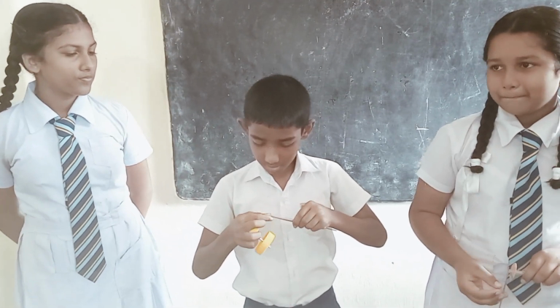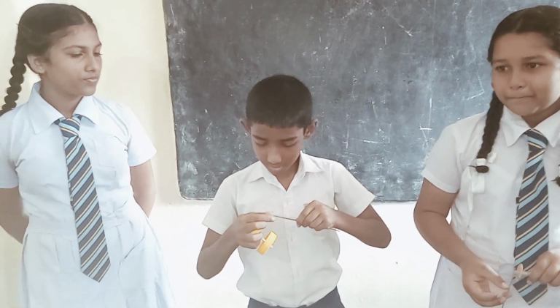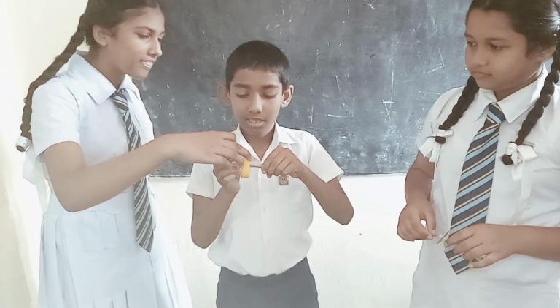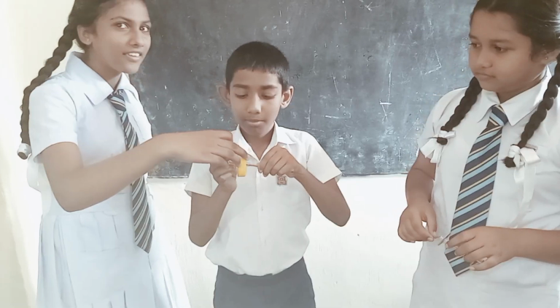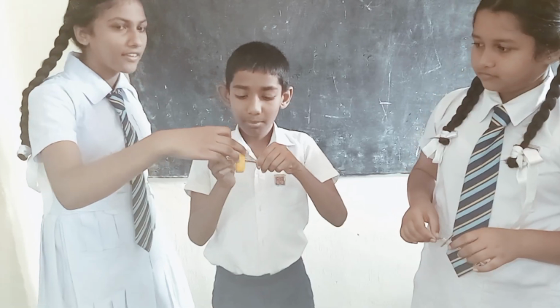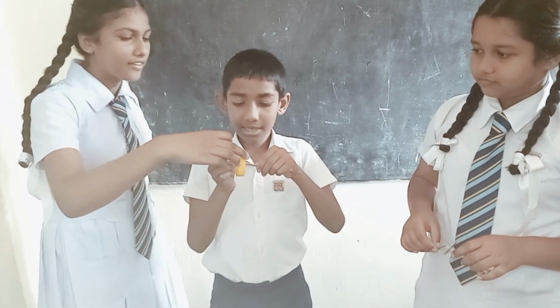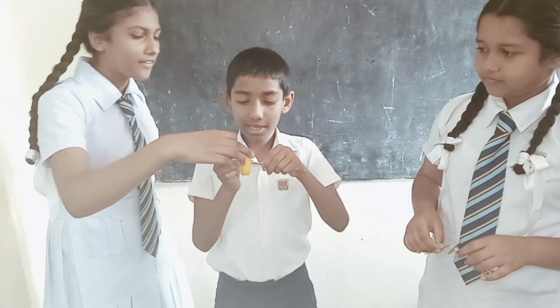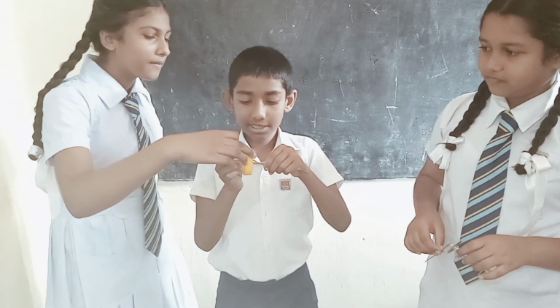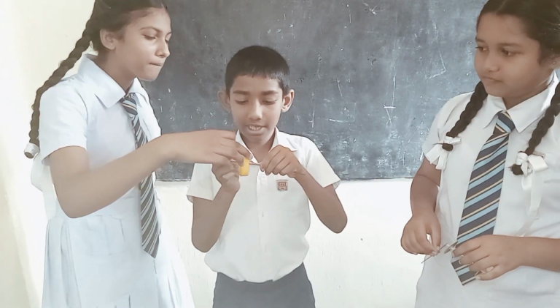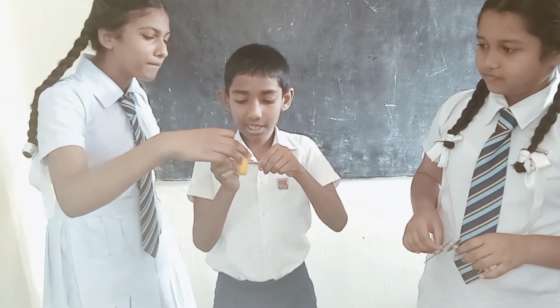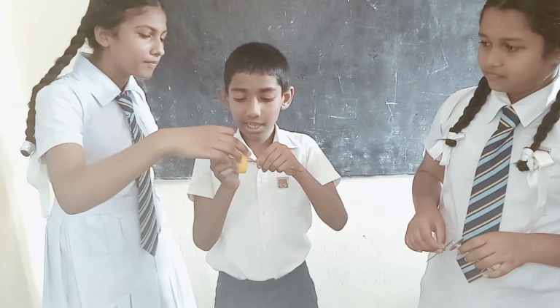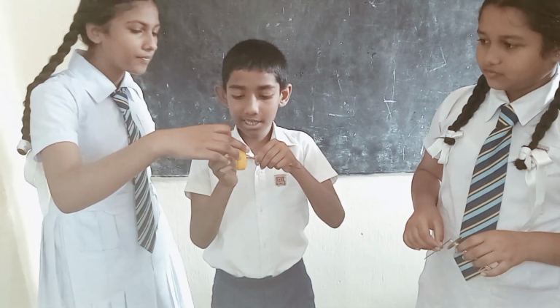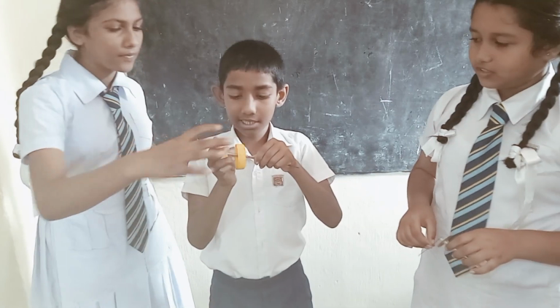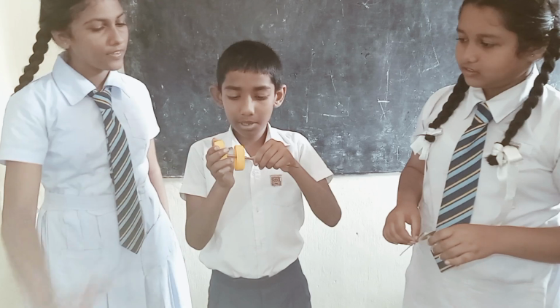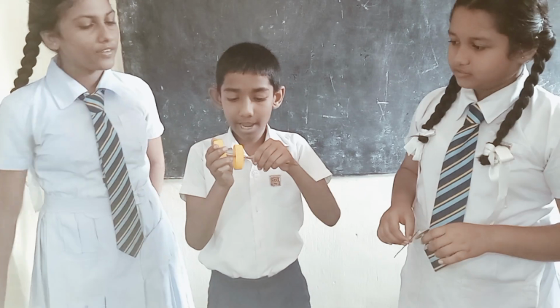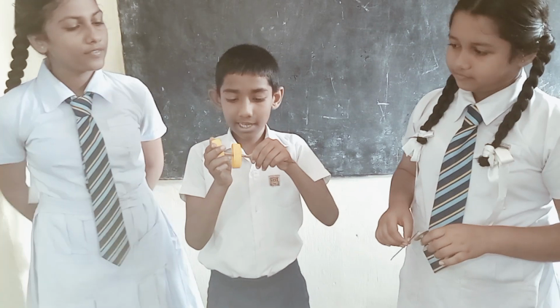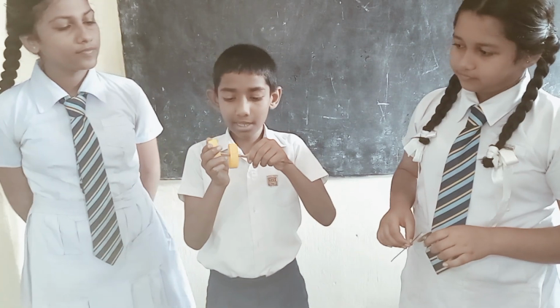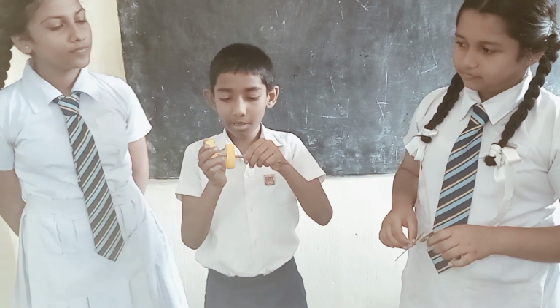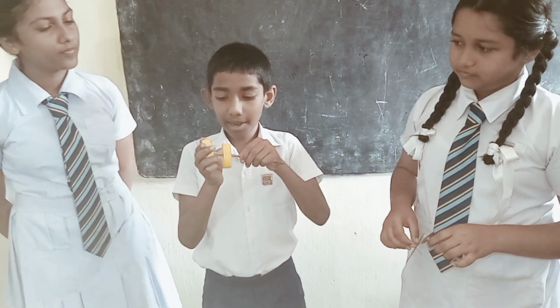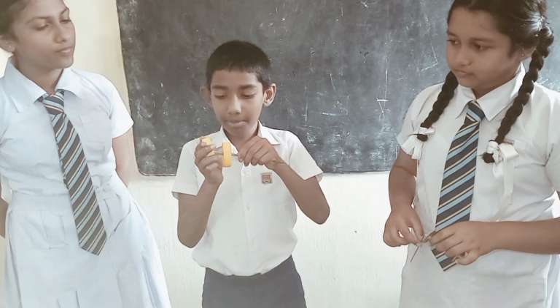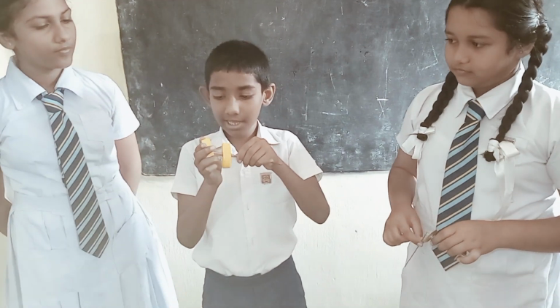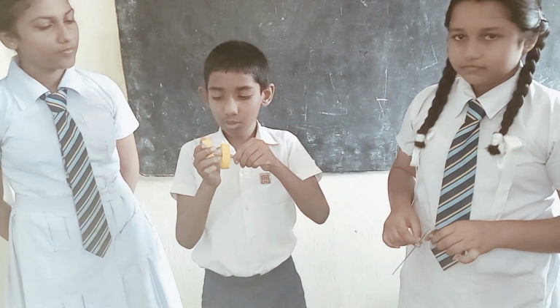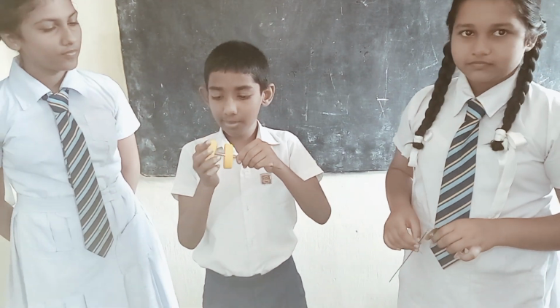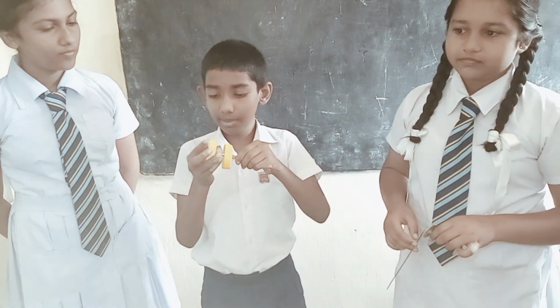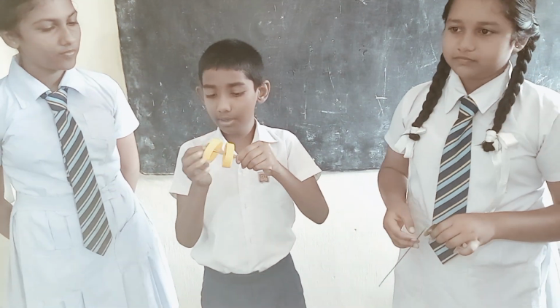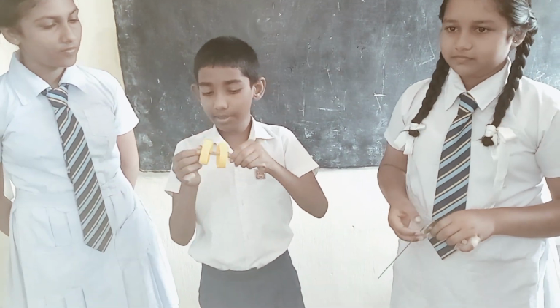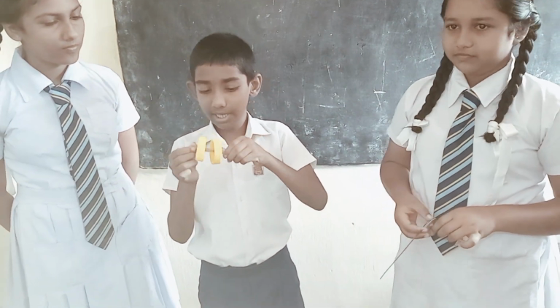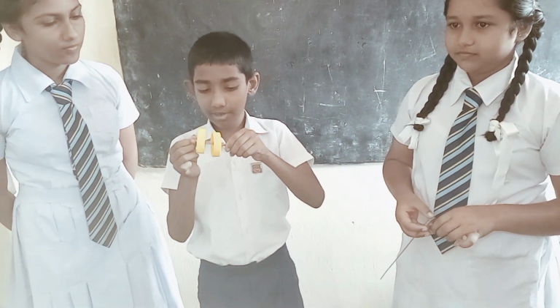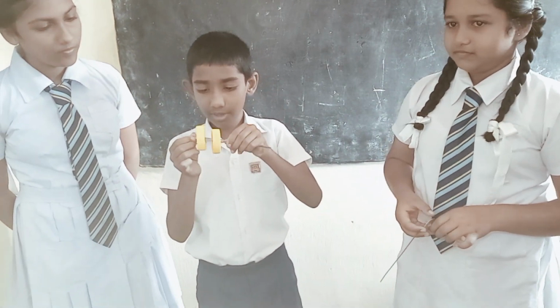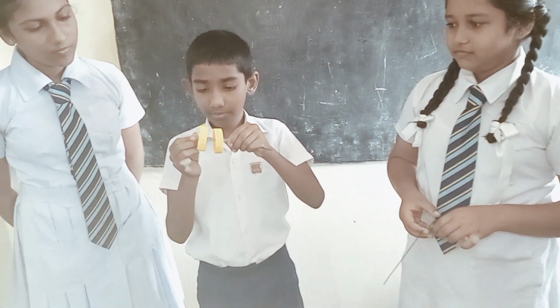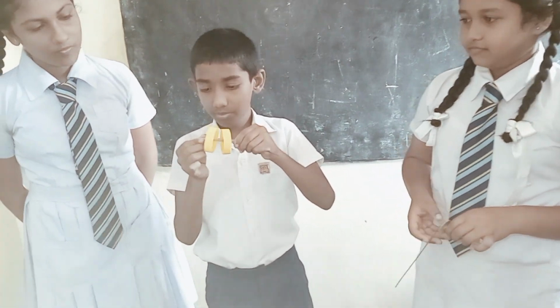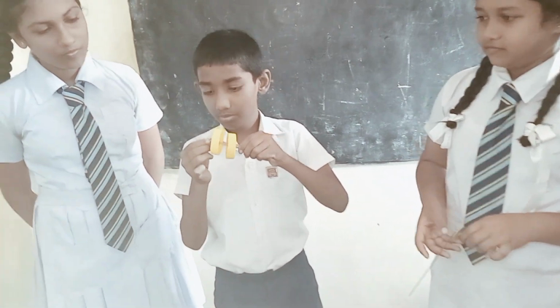I am going to put a rubber band on the pan.